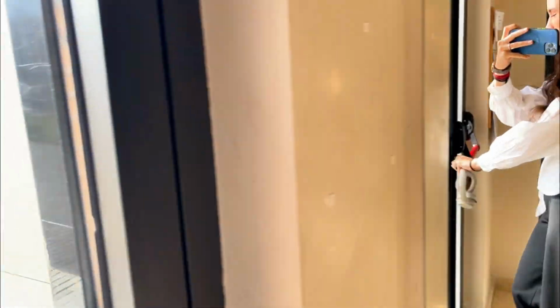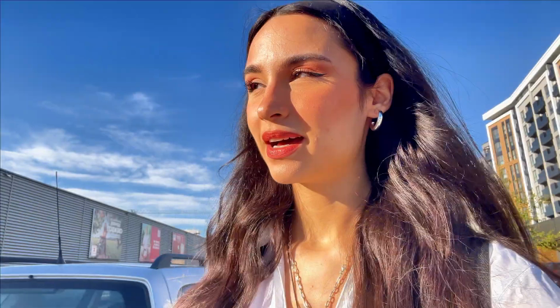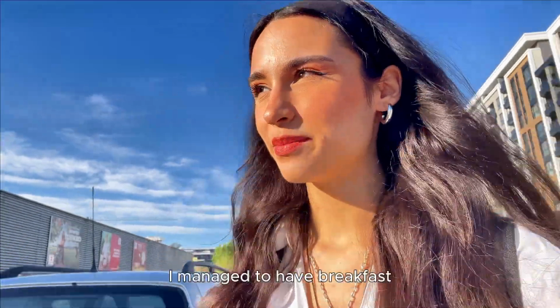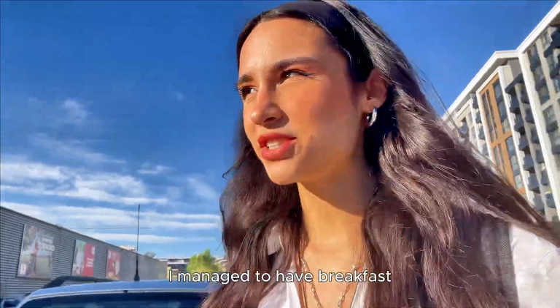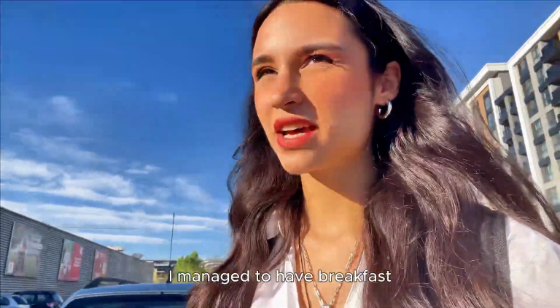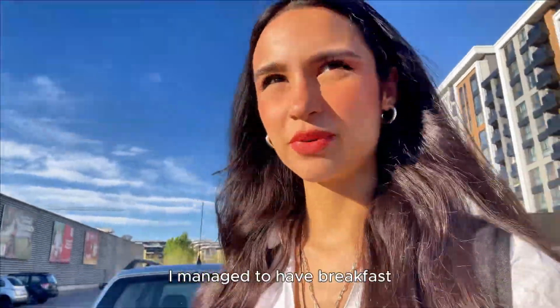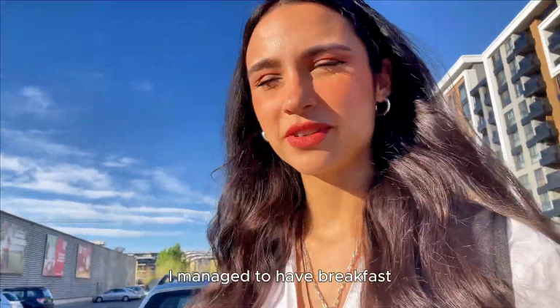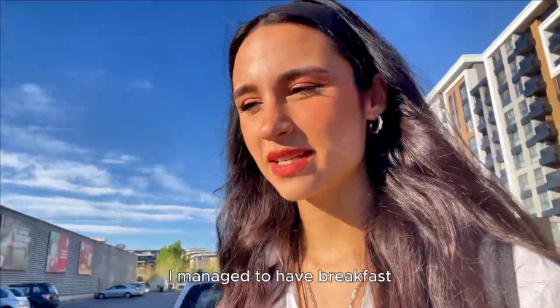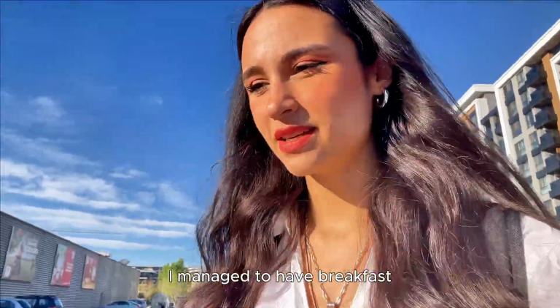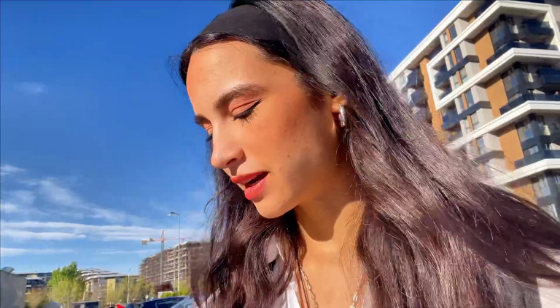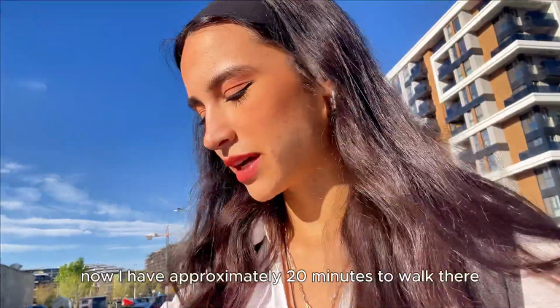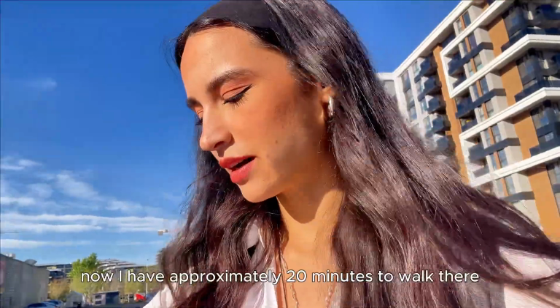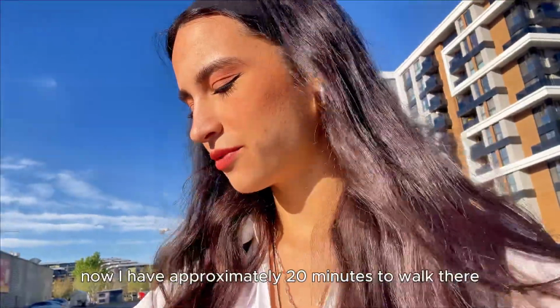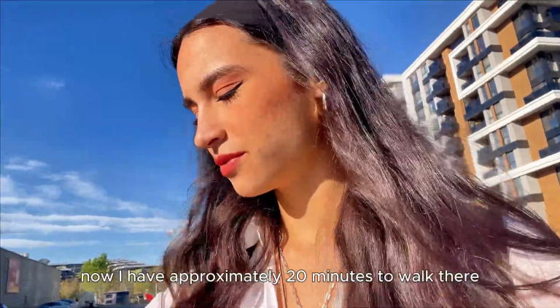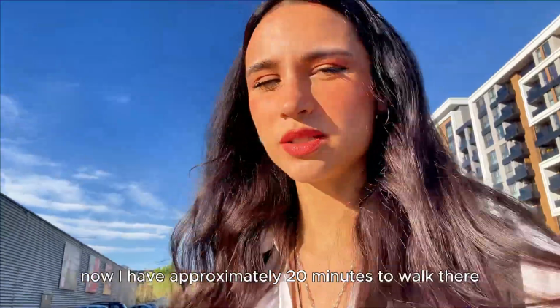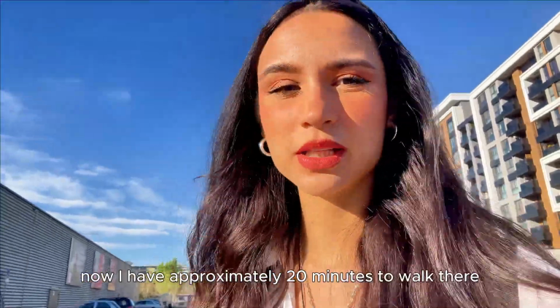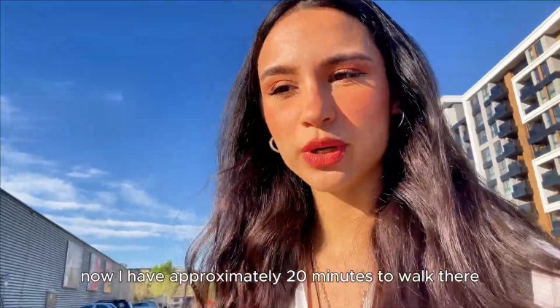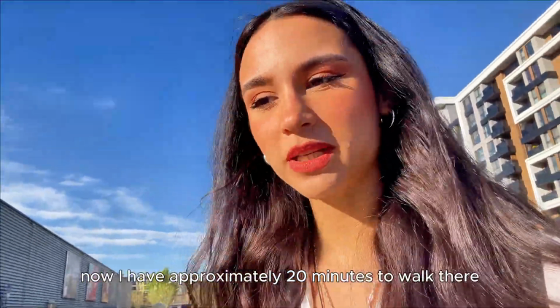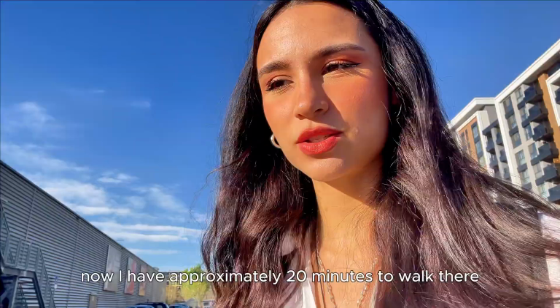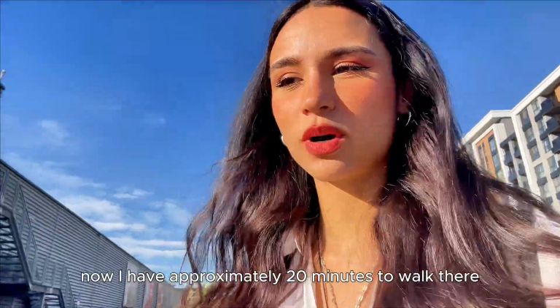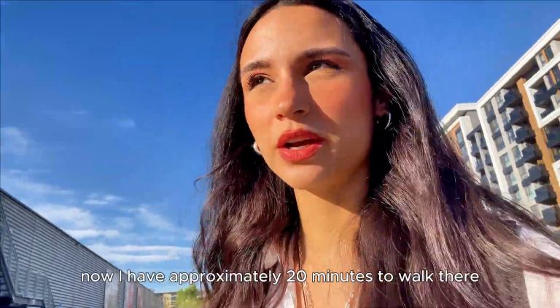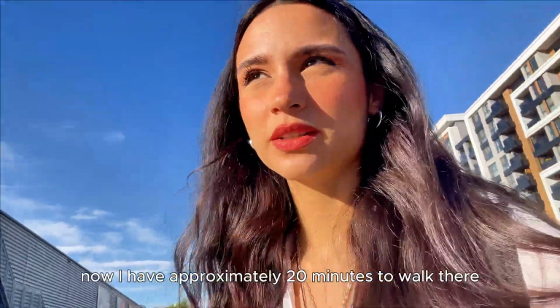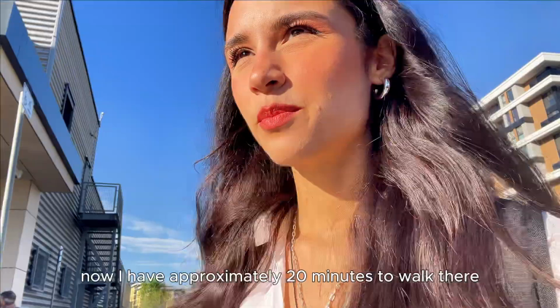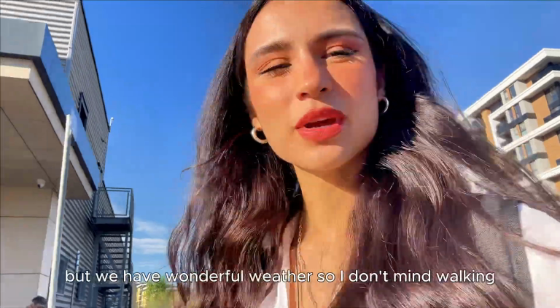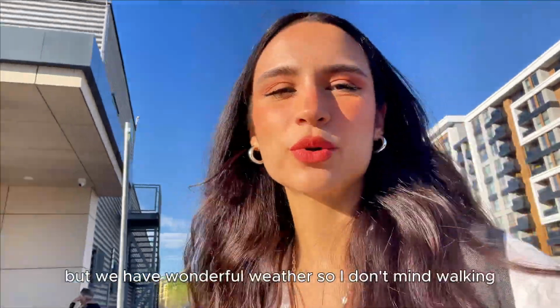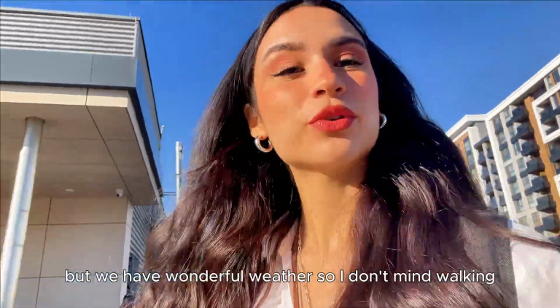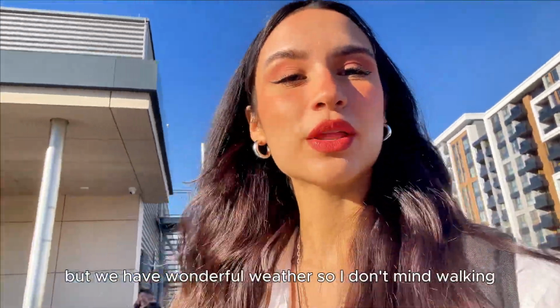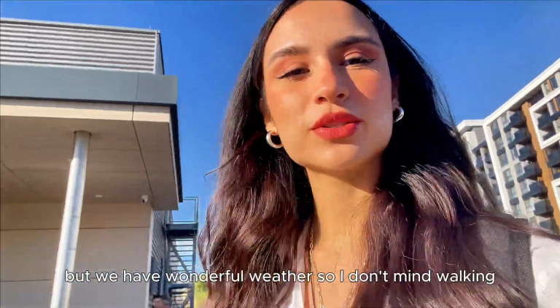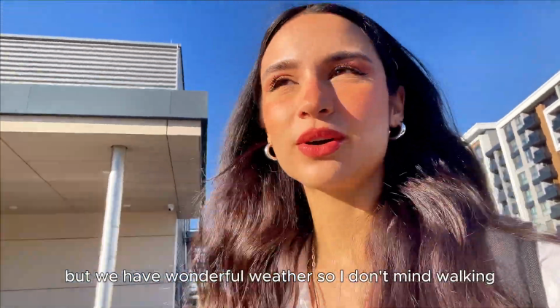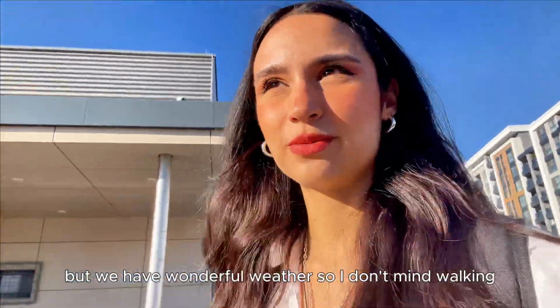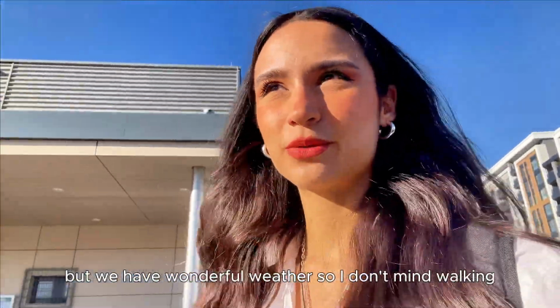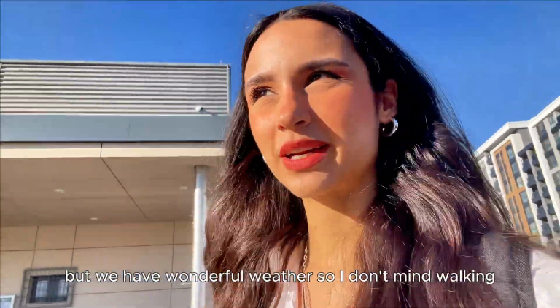I managed to have breakfast. Now I have approximately 20 minutes to walk there, but we have wonderful weather so I don't mind walking.